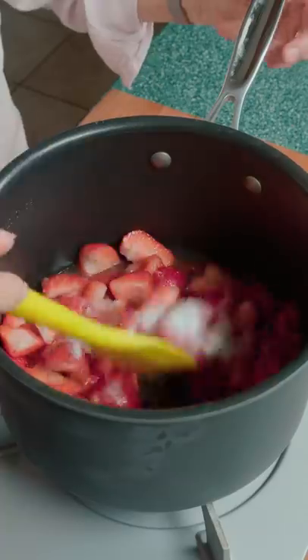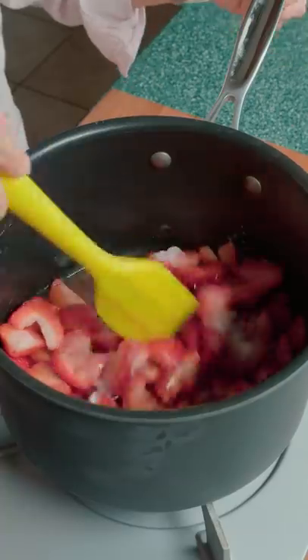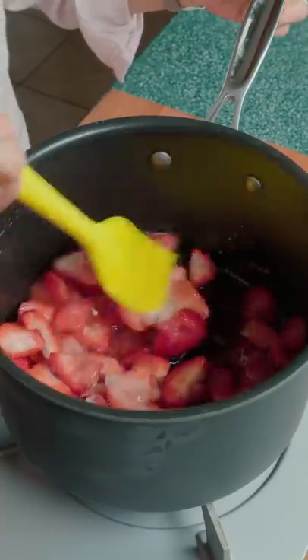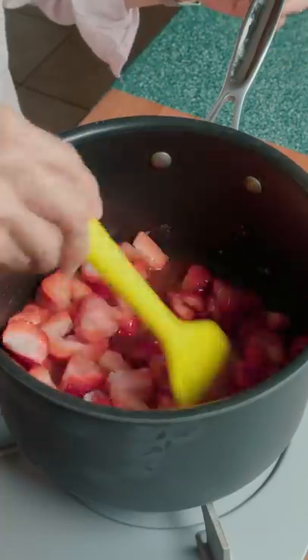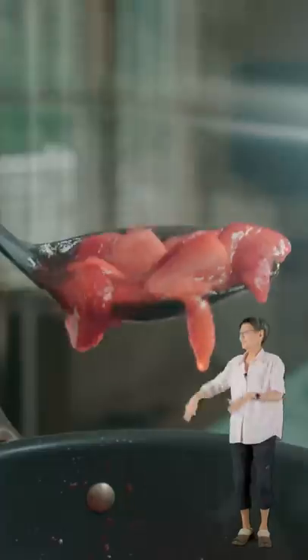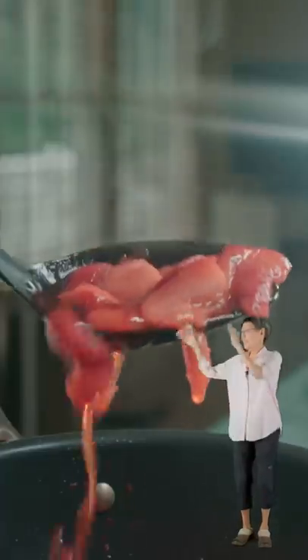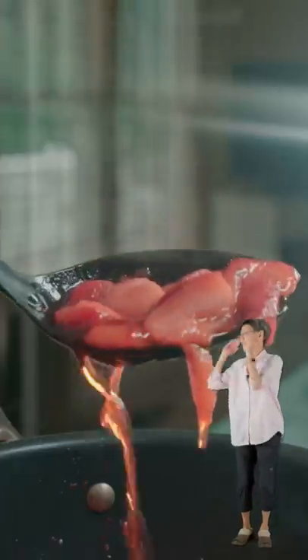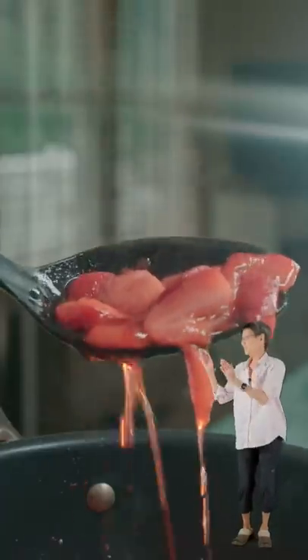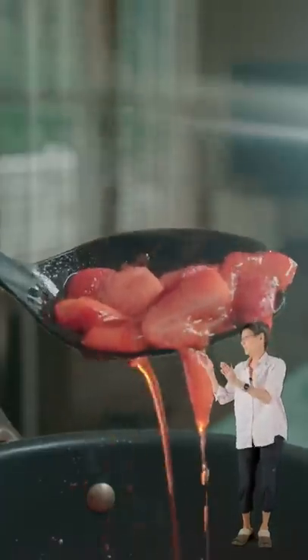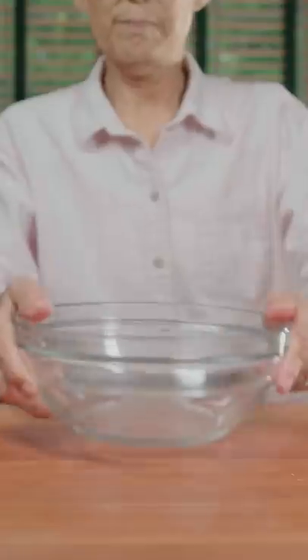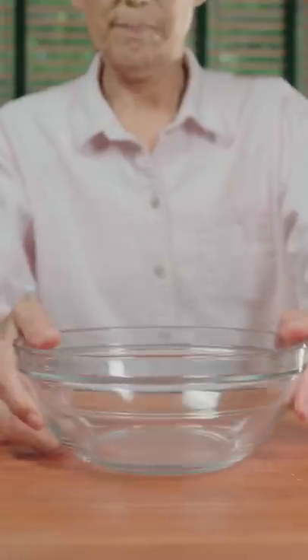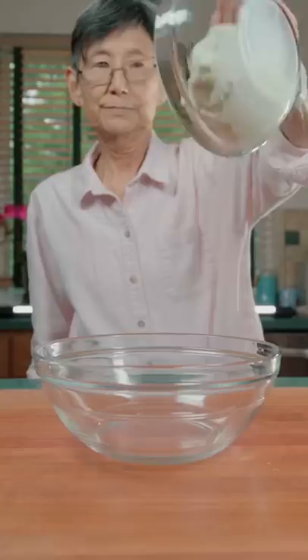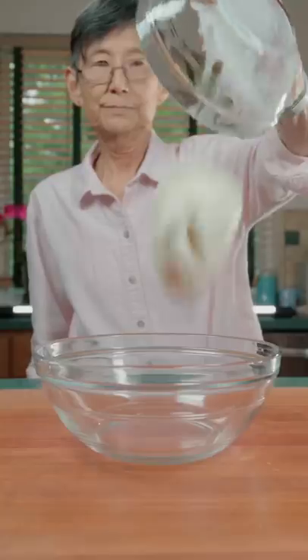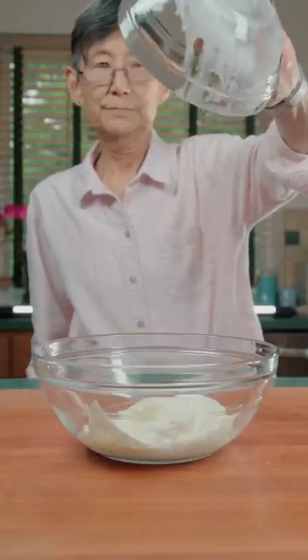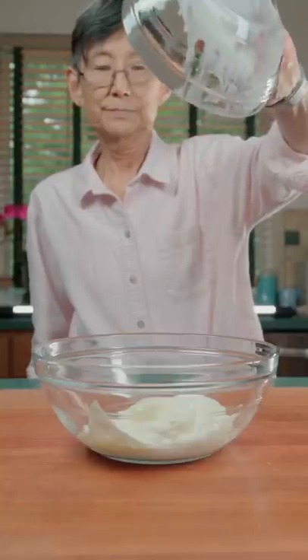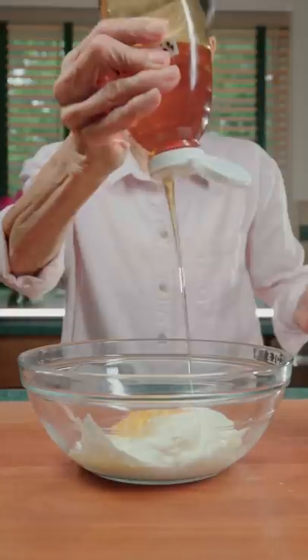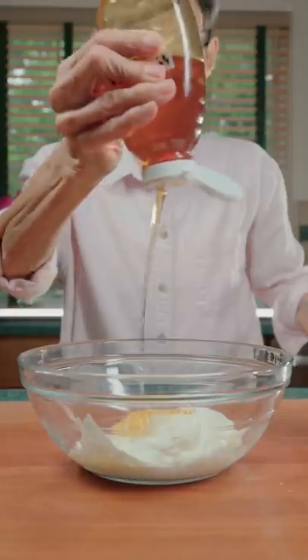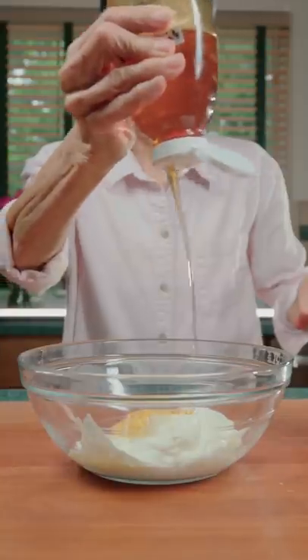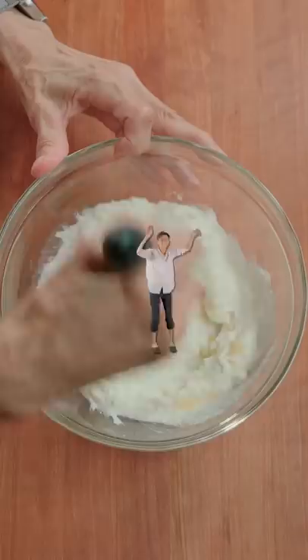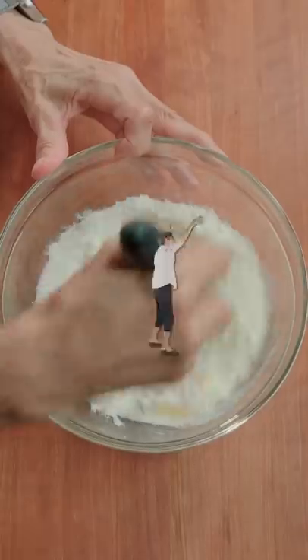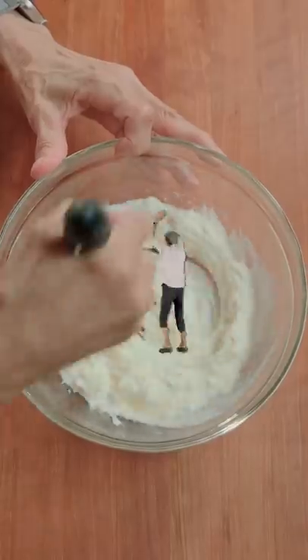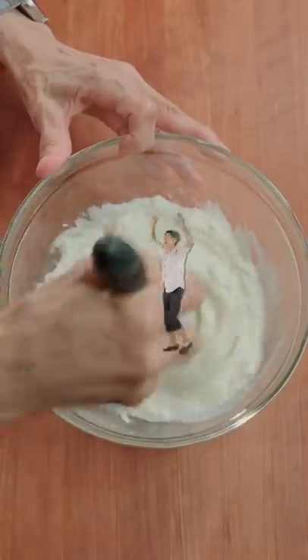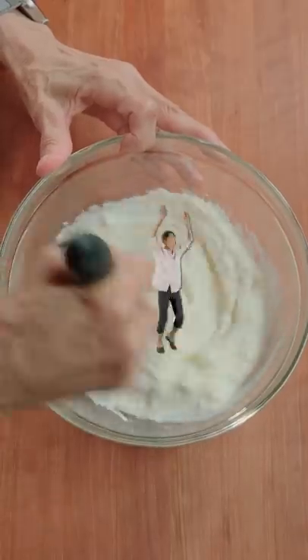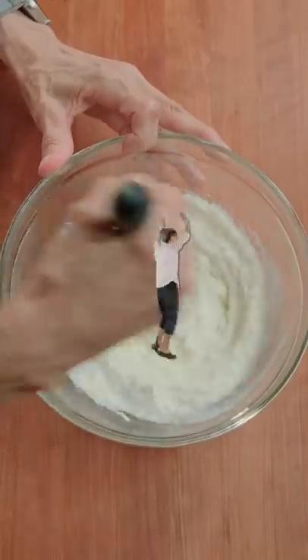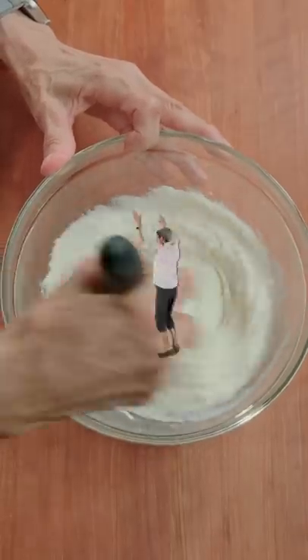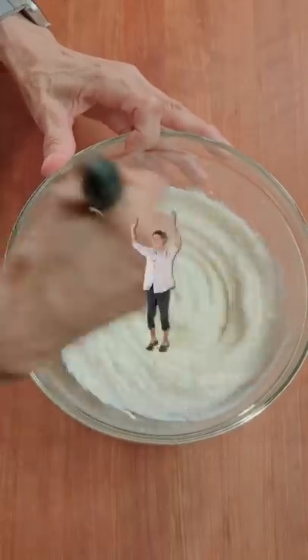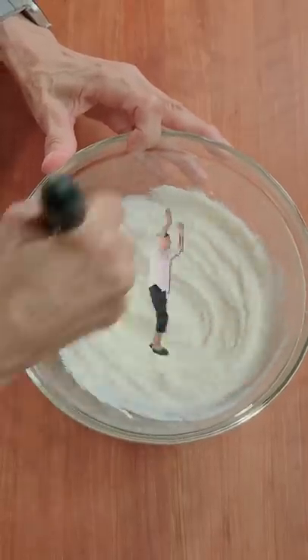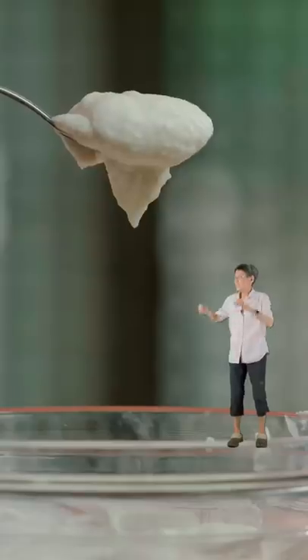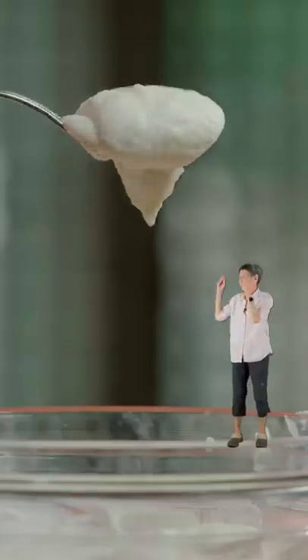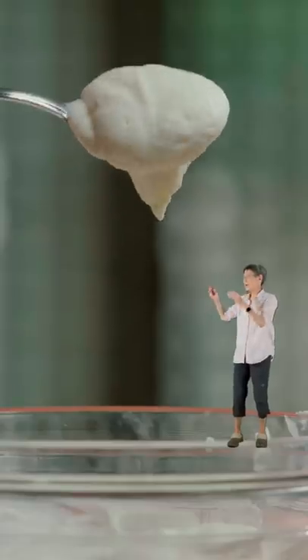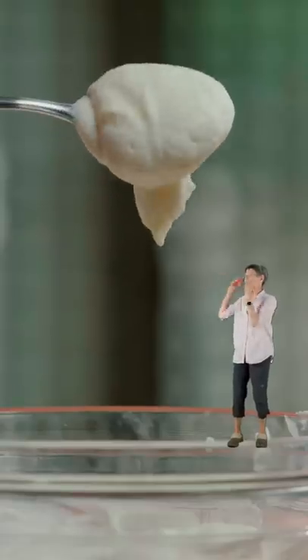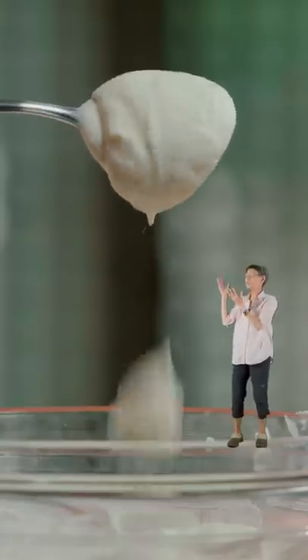Let it simmer and you'll have this. Finally, add ricotta cheese and honey. I'm stuck in the vortex. It should come out creamy.